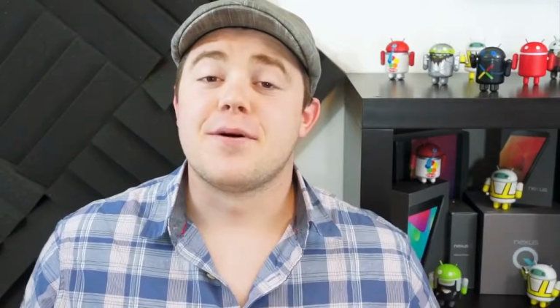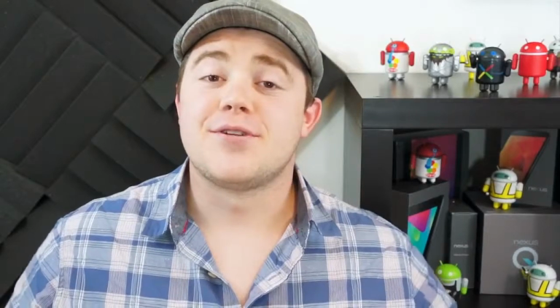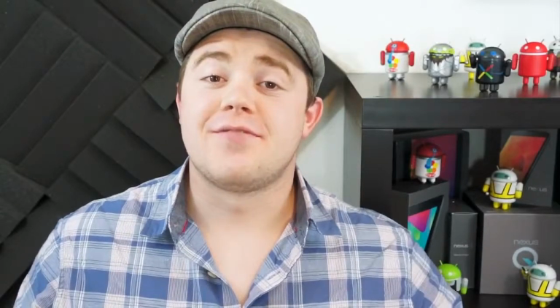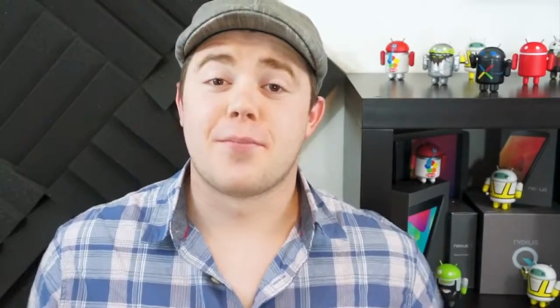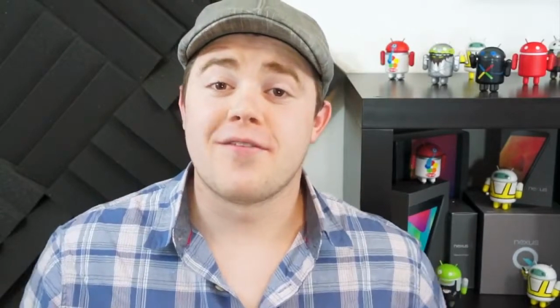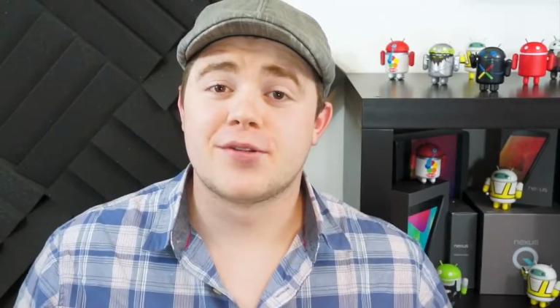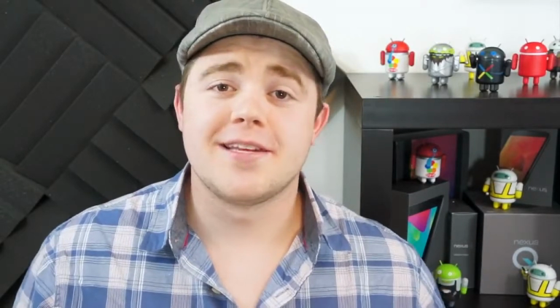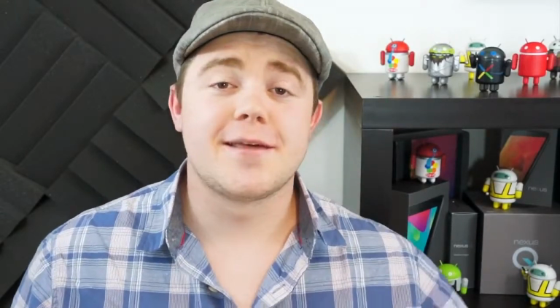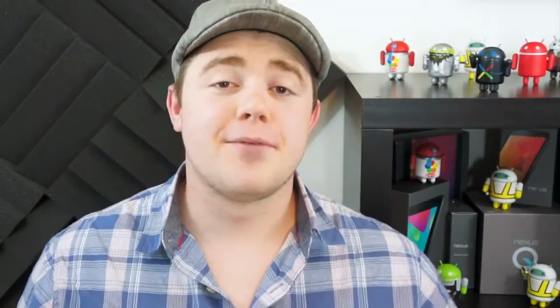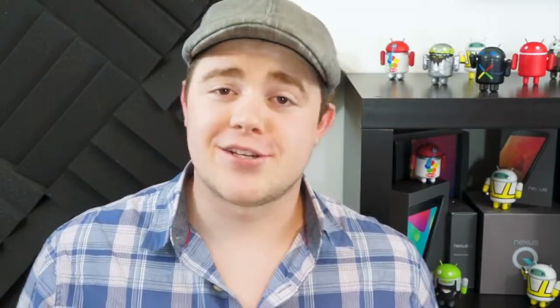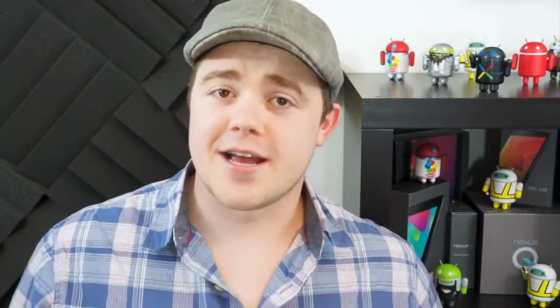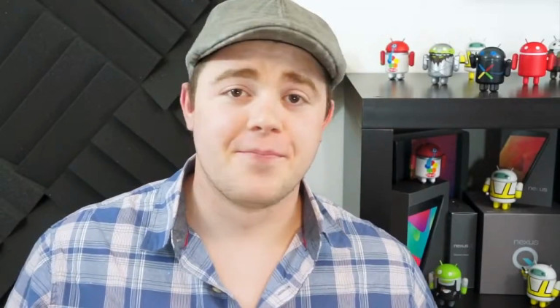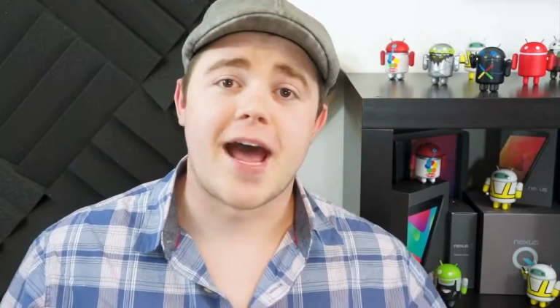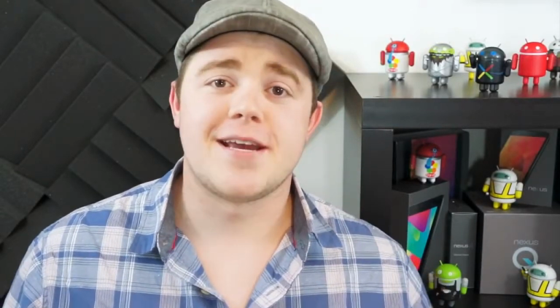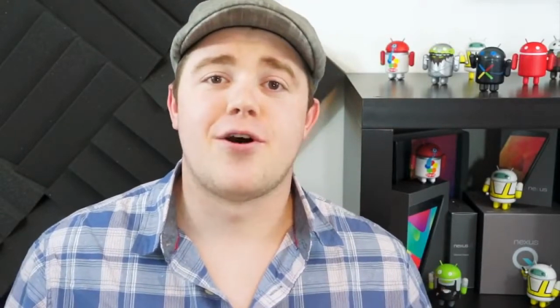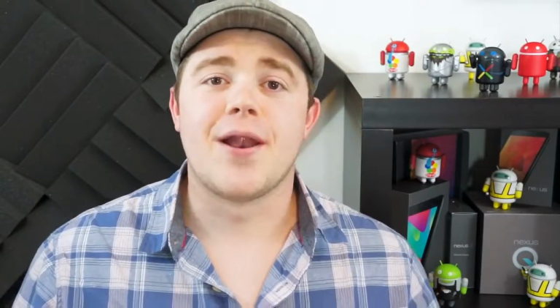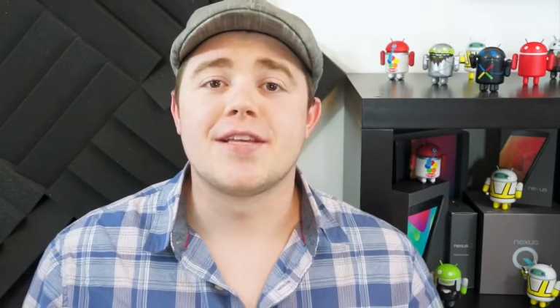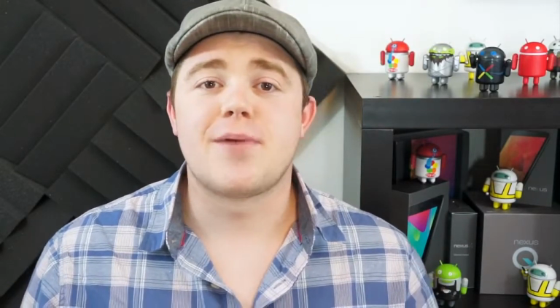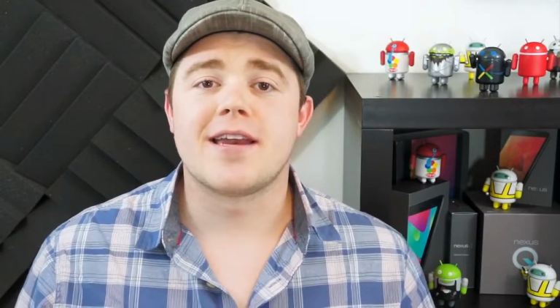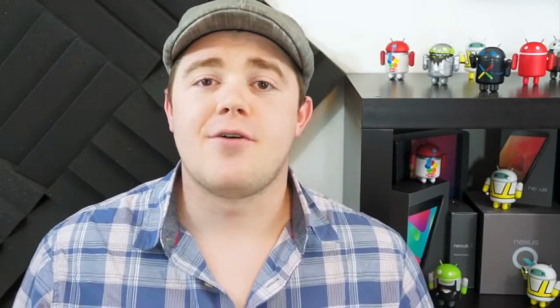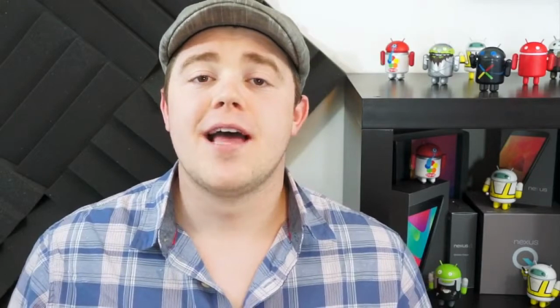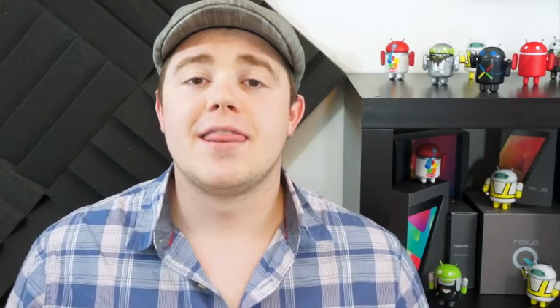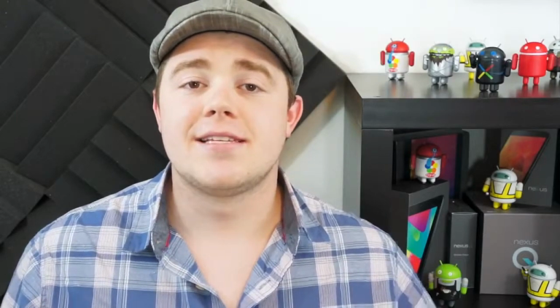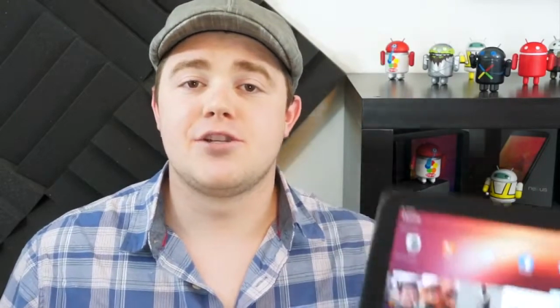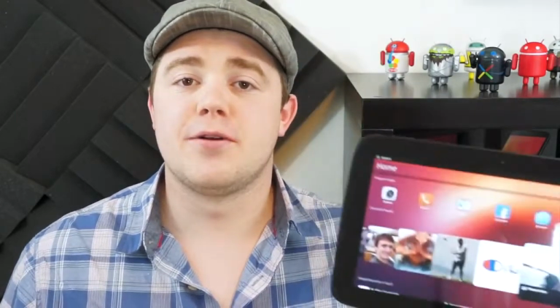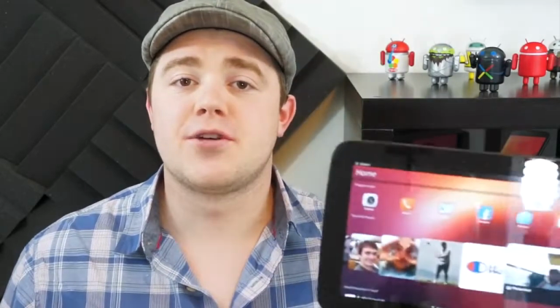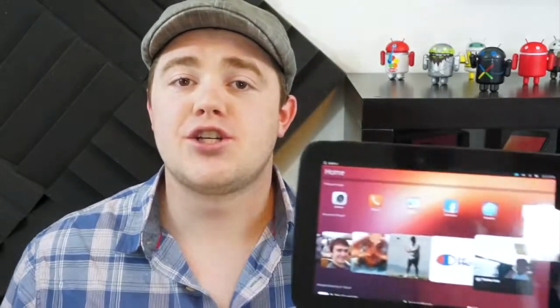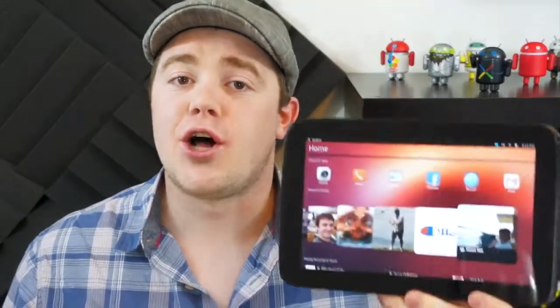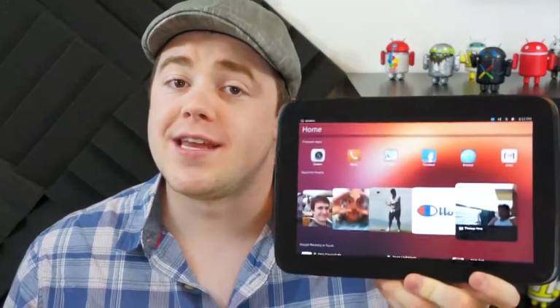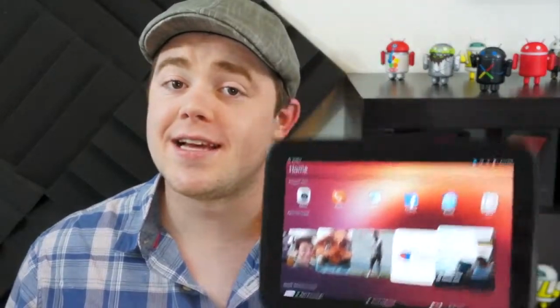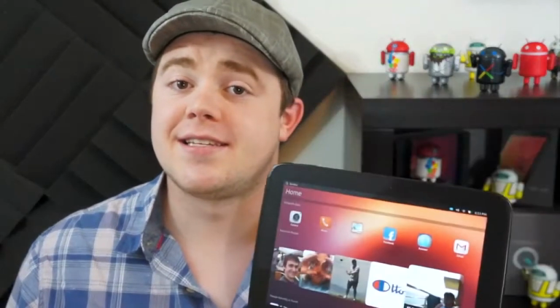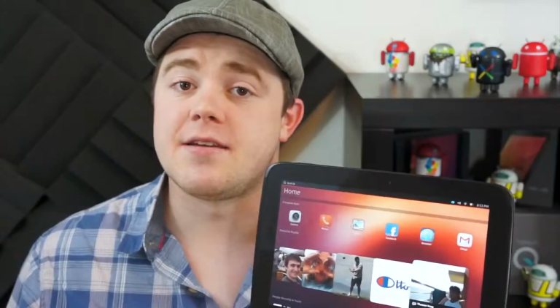Ubuntu Touch Developer Preview was released to the public yesterday. I'm Taylor Martin, this is Pocketnow, and this is Ubuntu Touch on the Nexus 10.